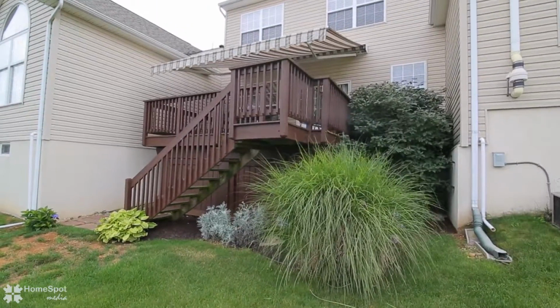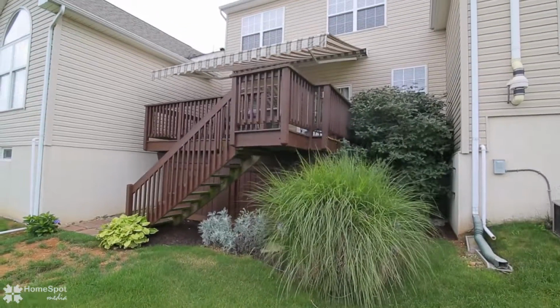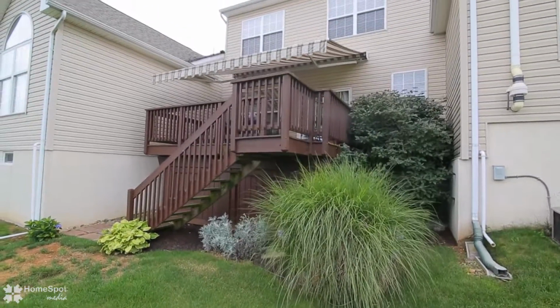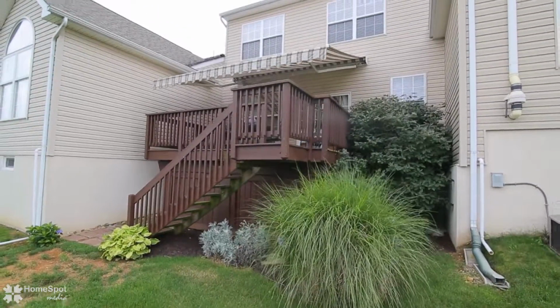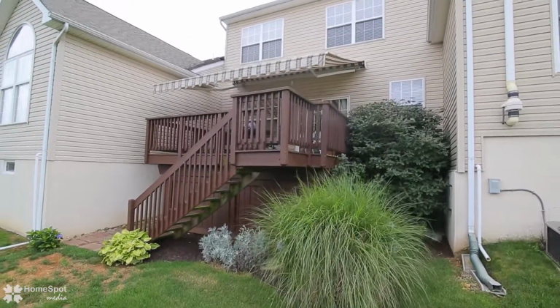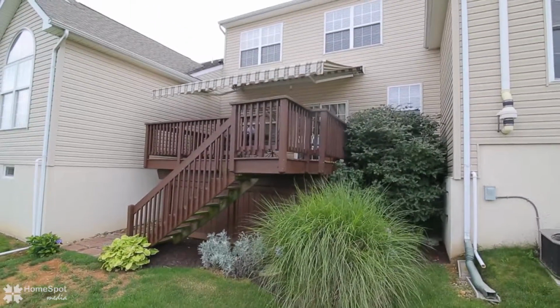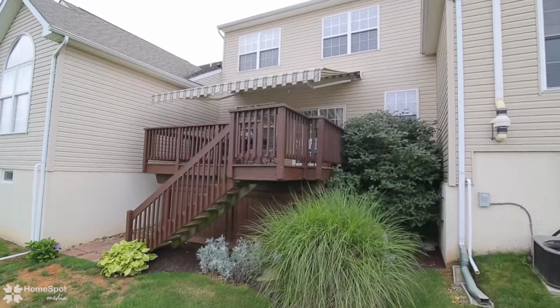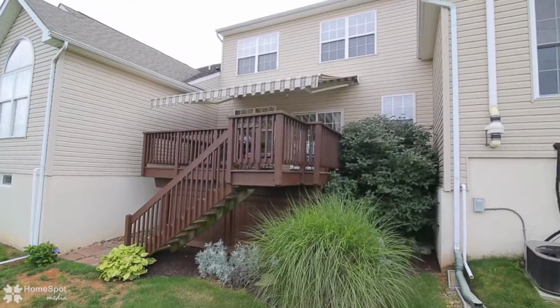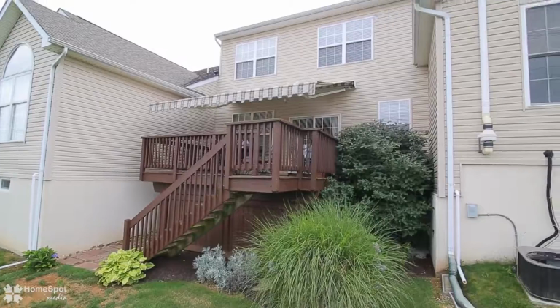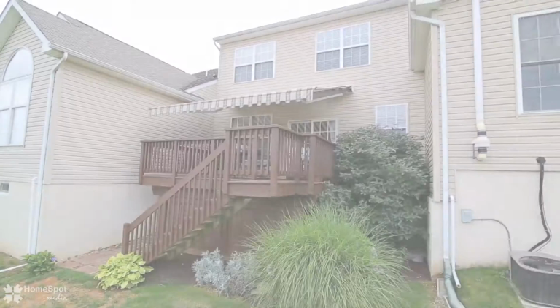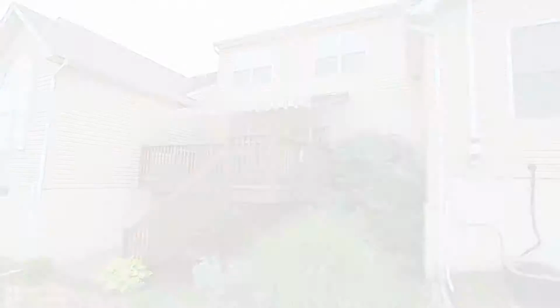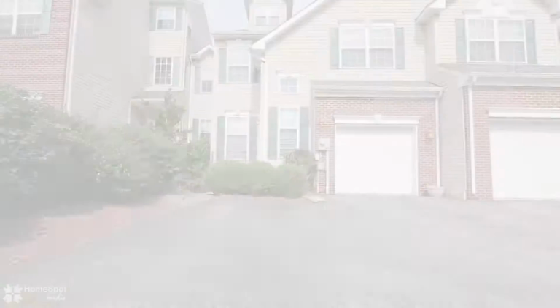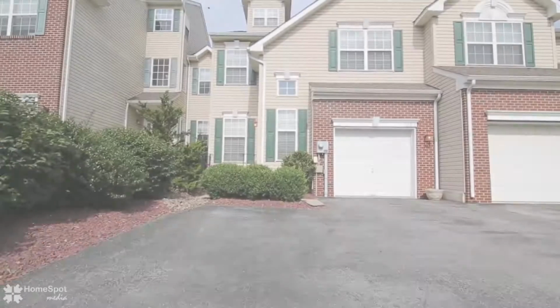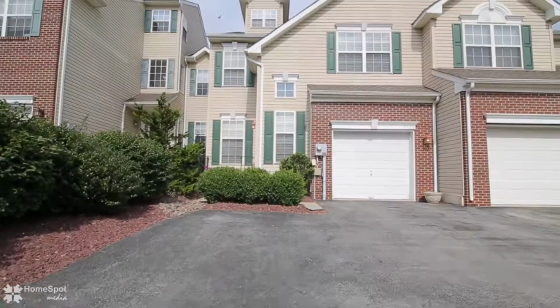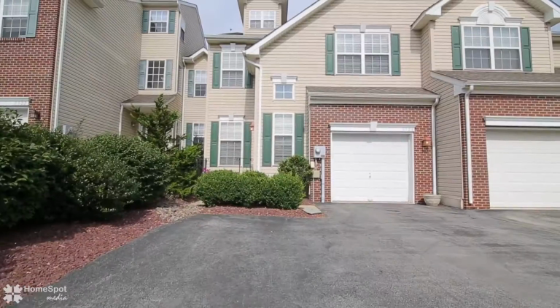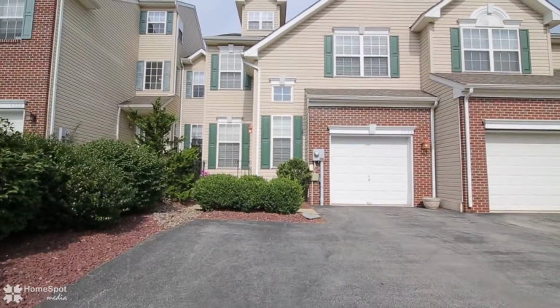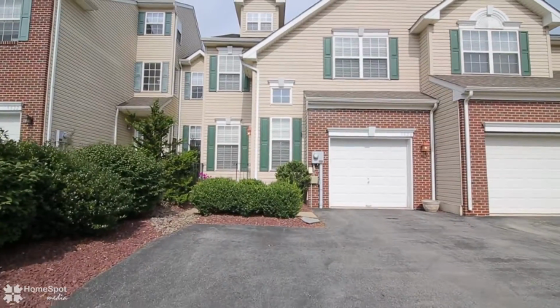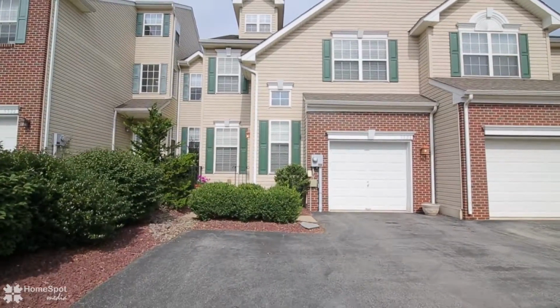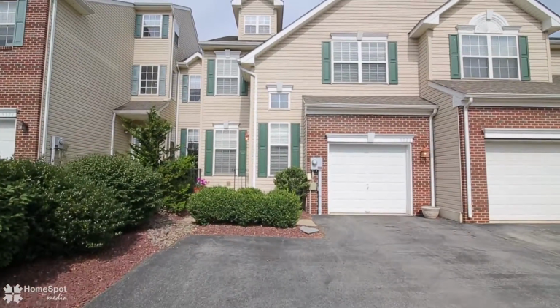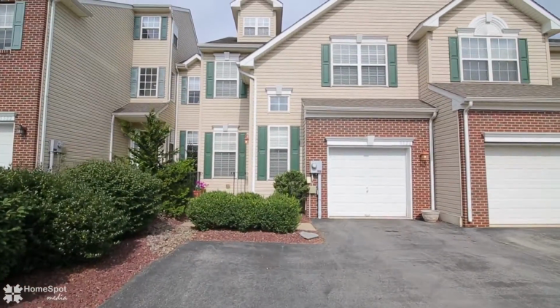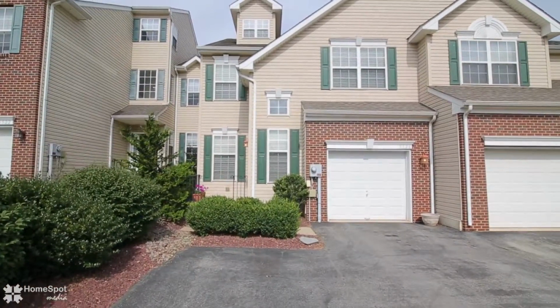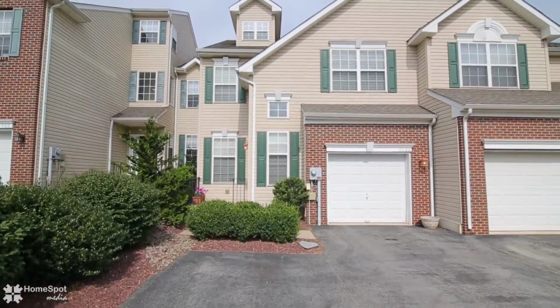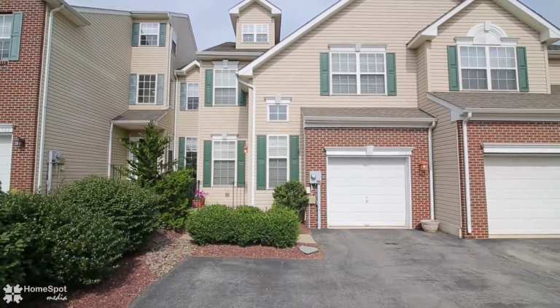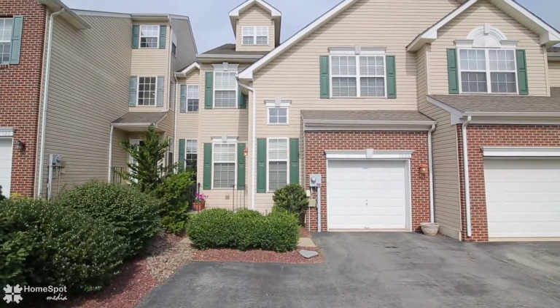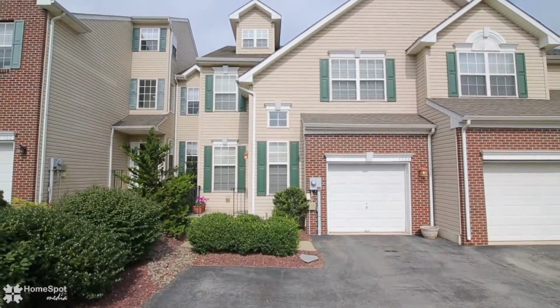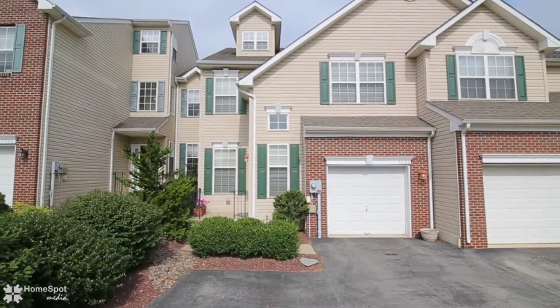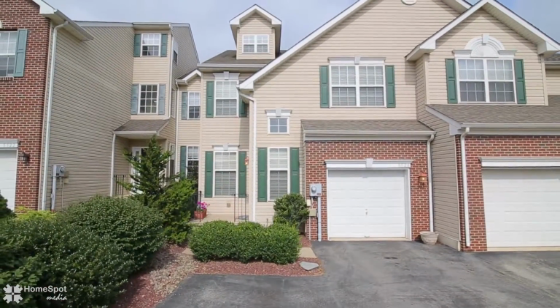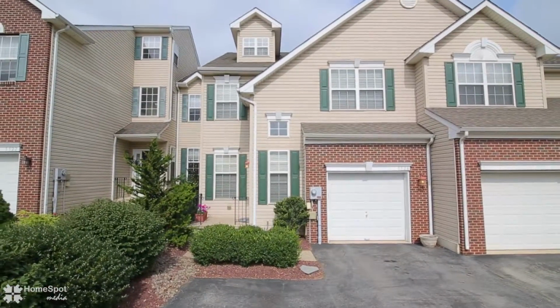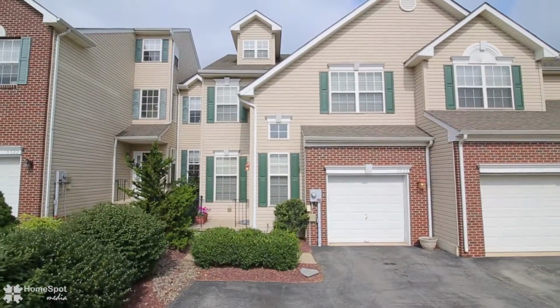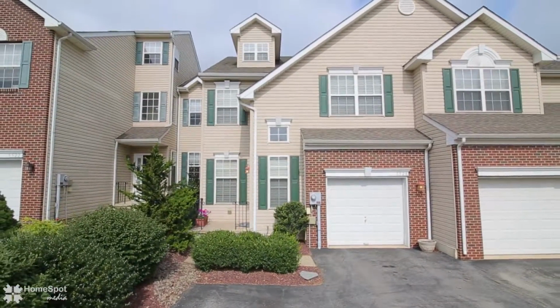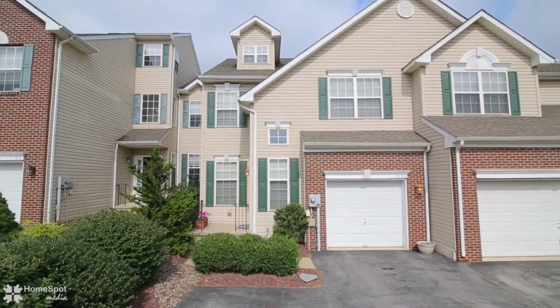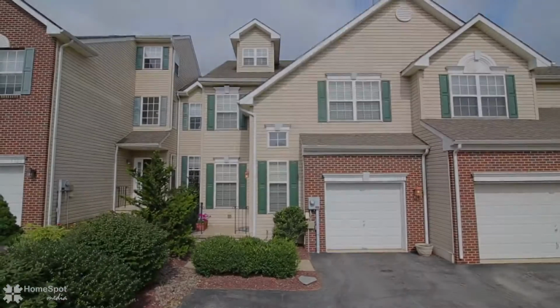There is wonderful indoor and outdoor living space waiting for you. Call today for your private showing.